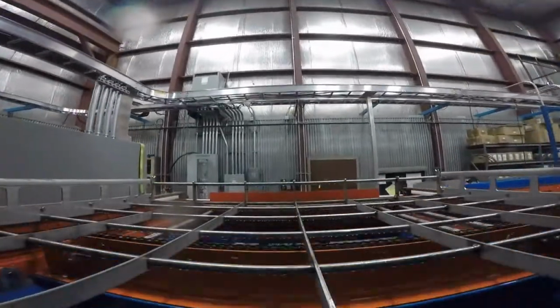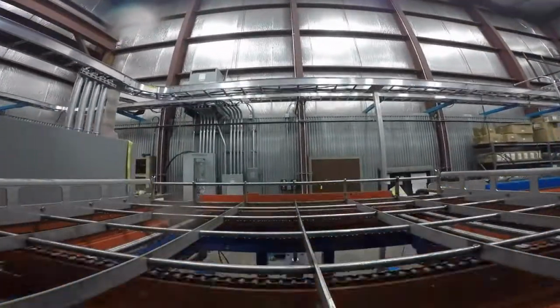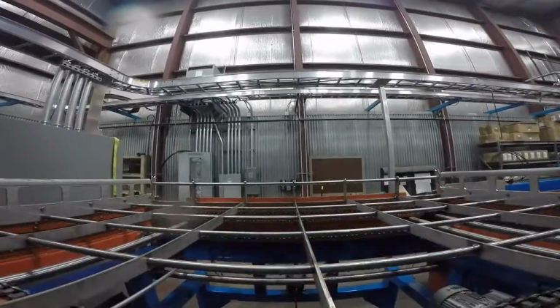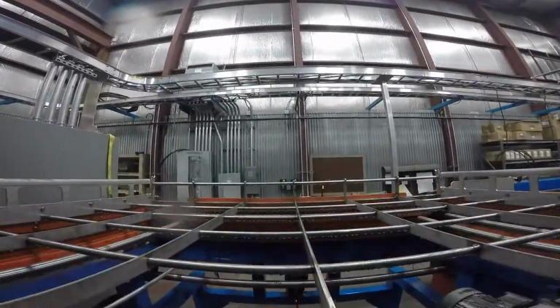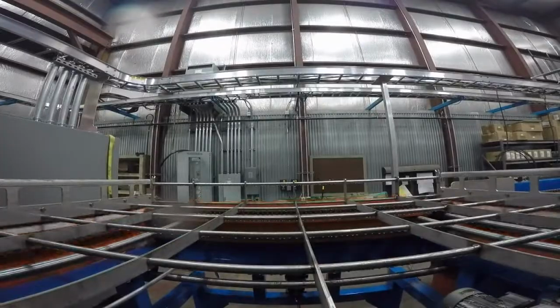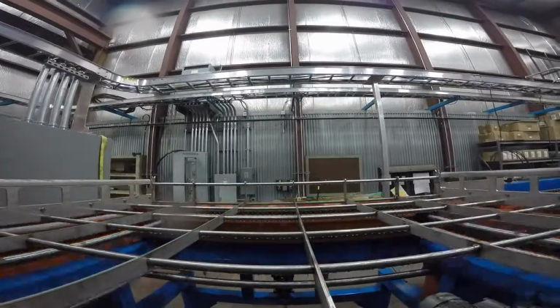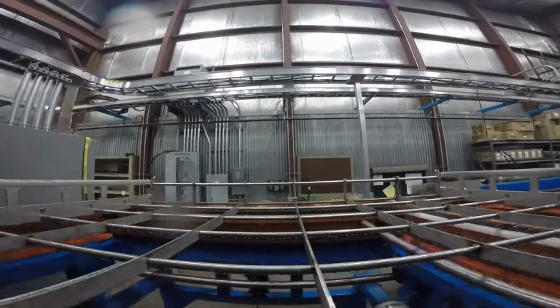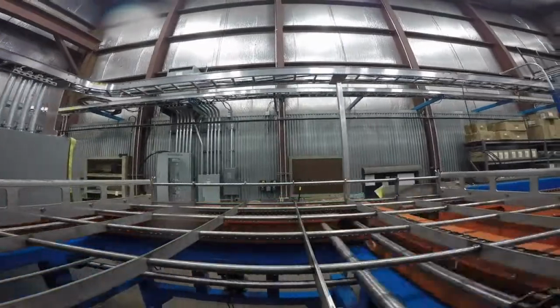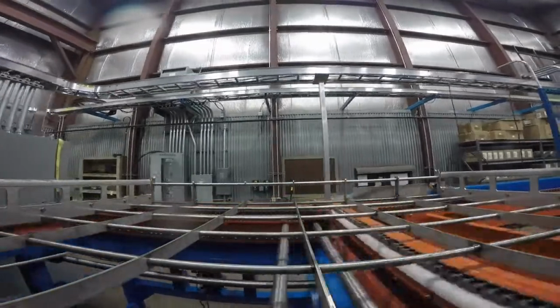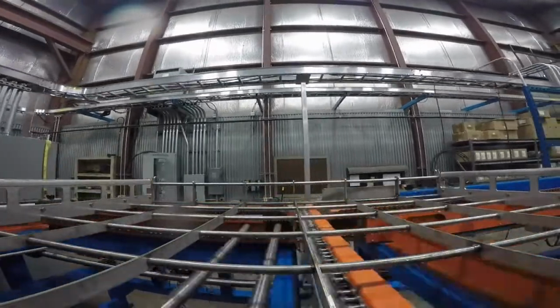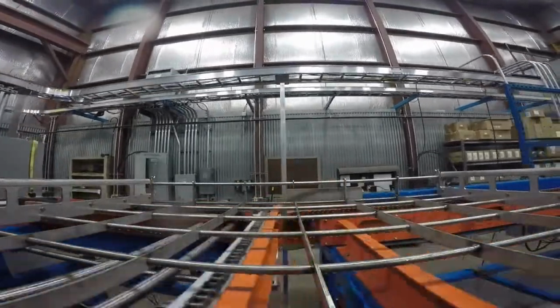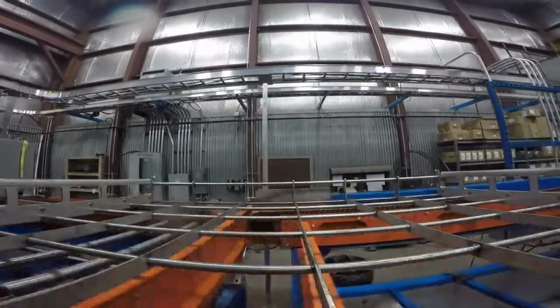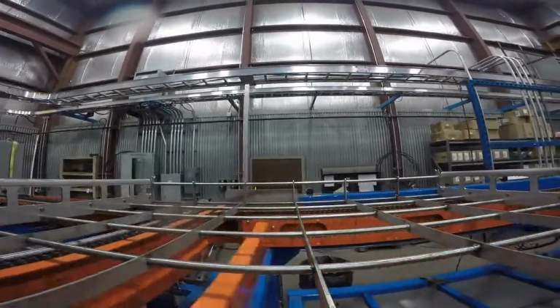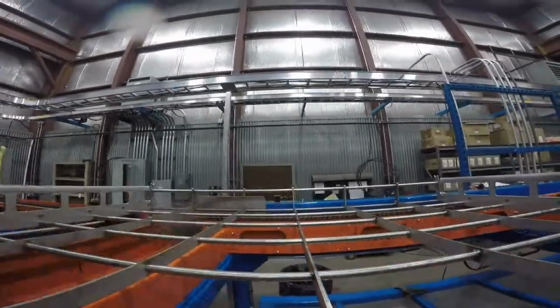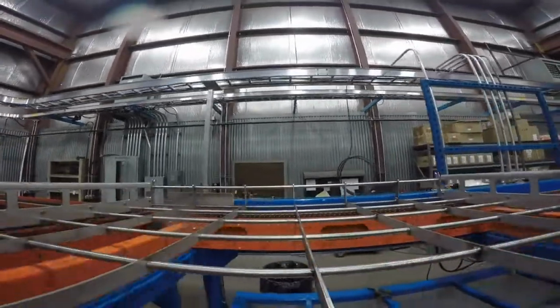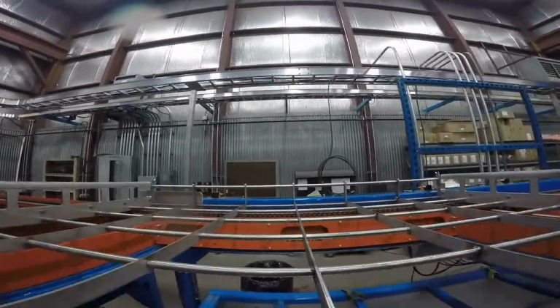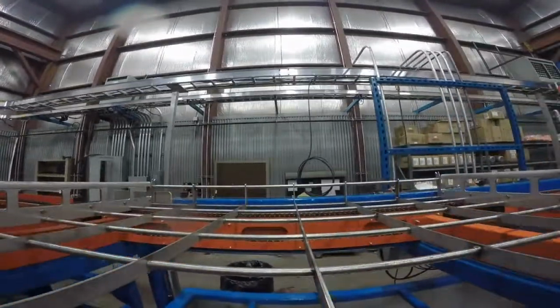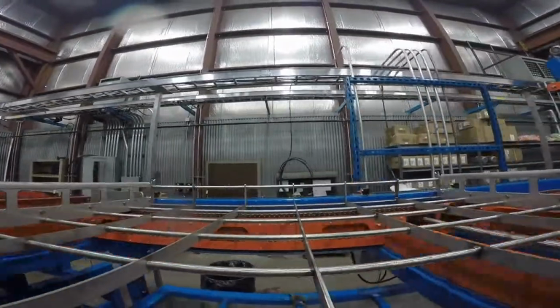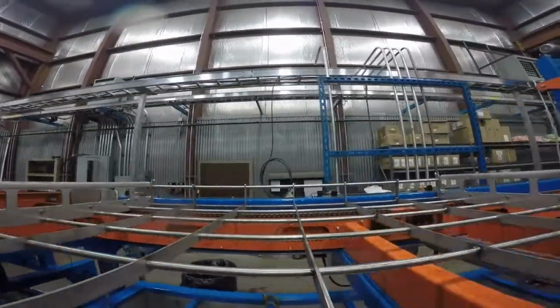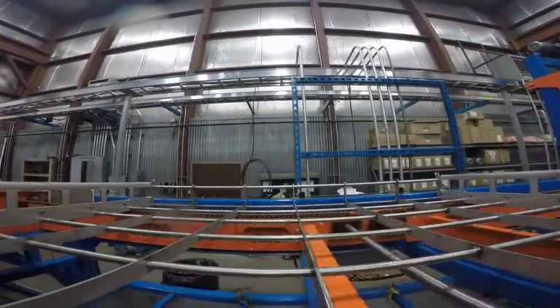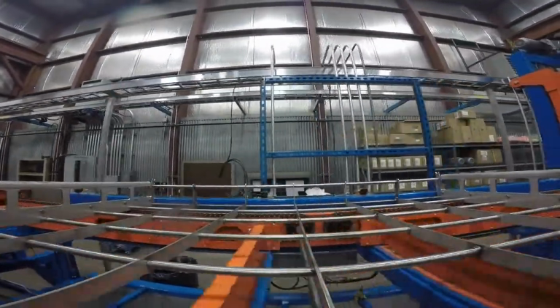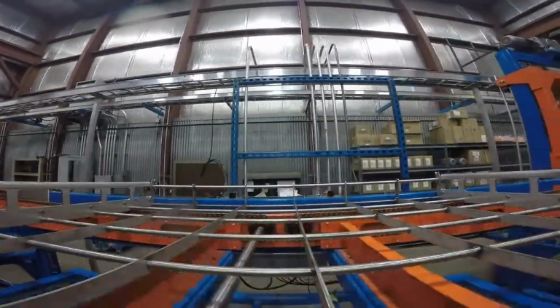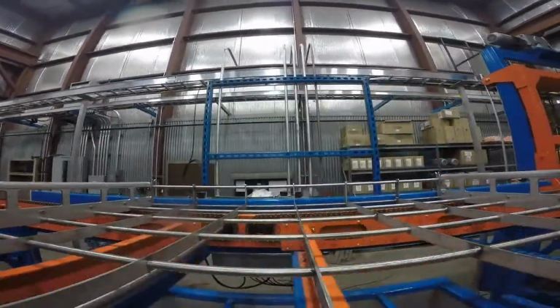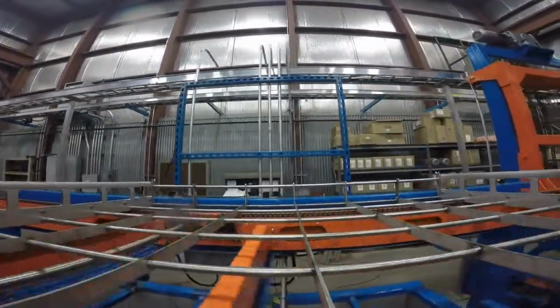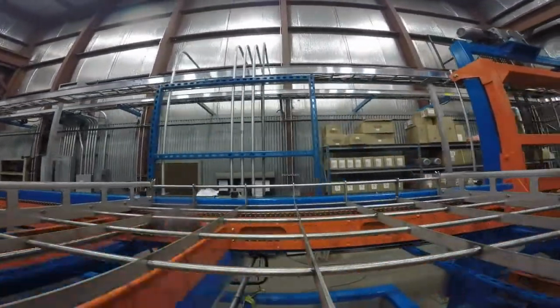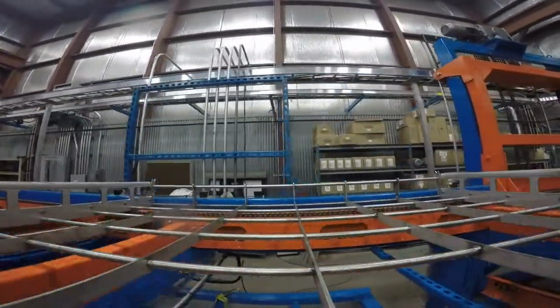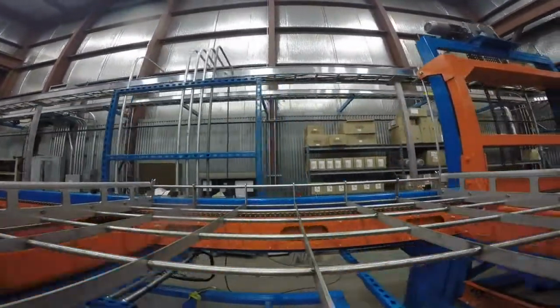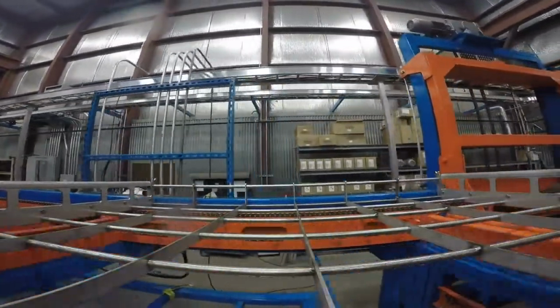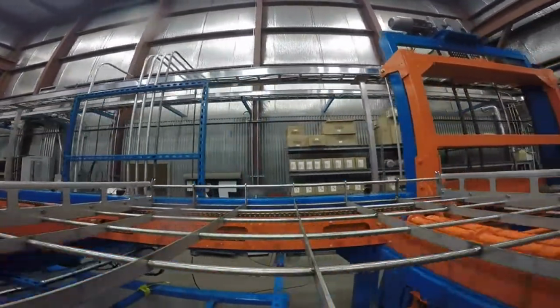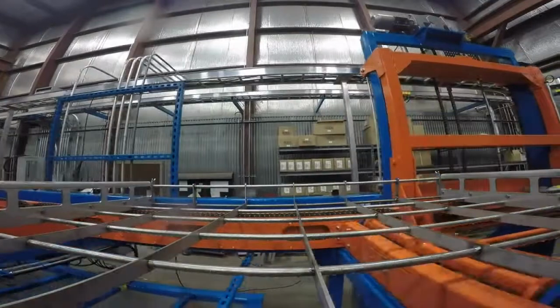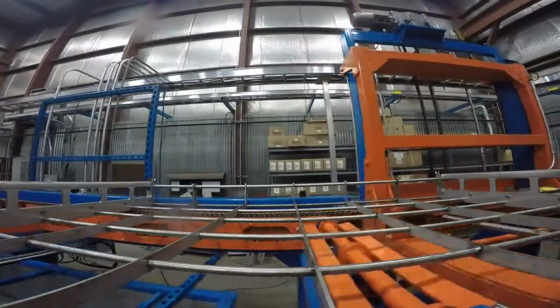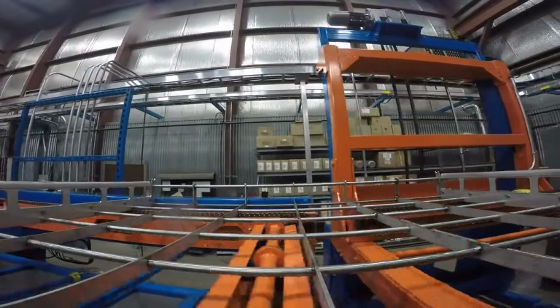Cross Transfer. Conveyors to convey carriers to the other side of the line based on room constraints.